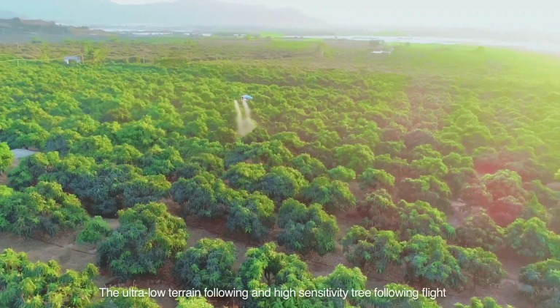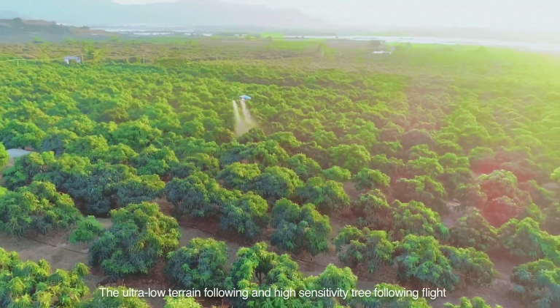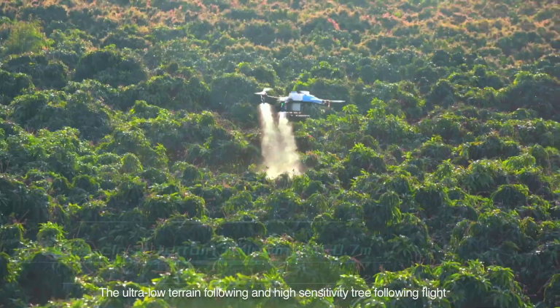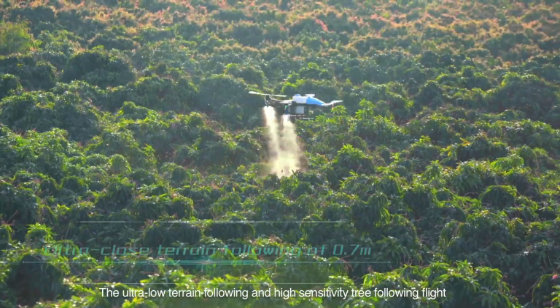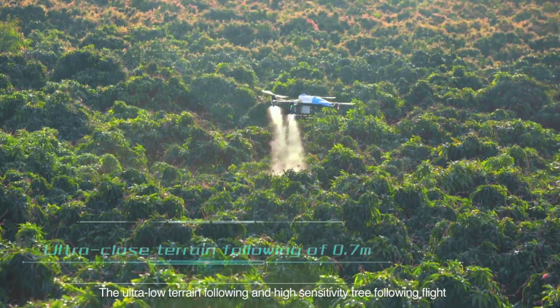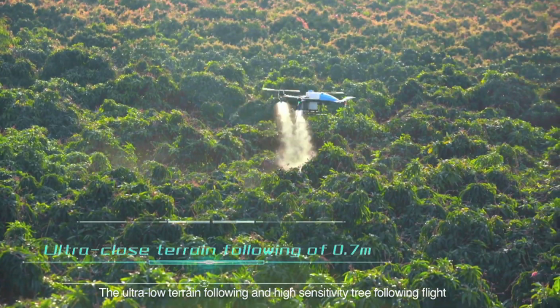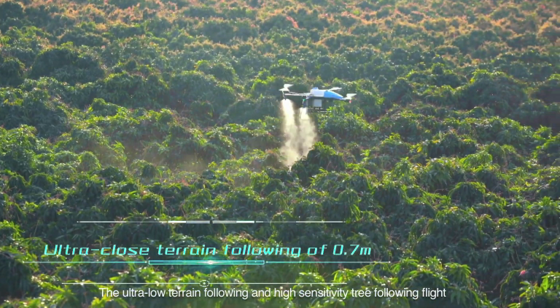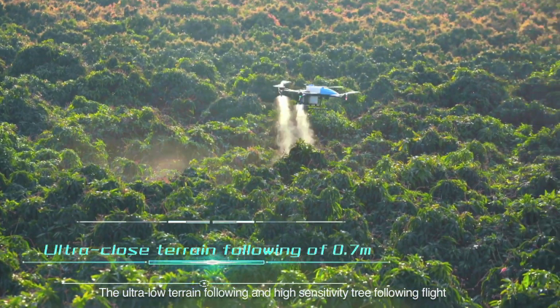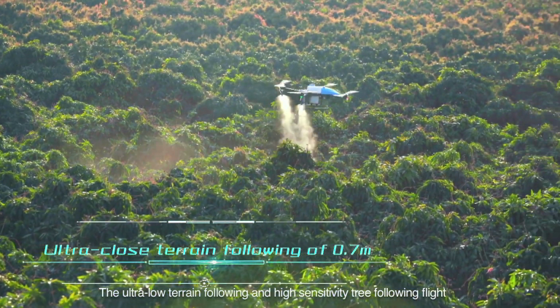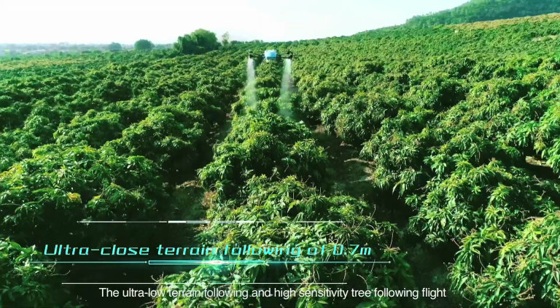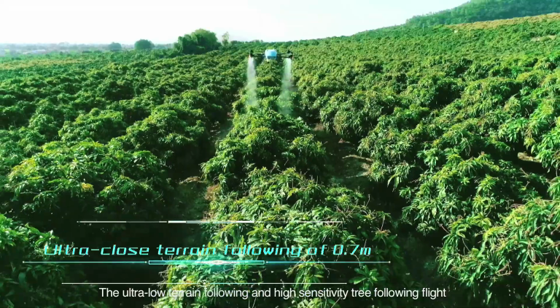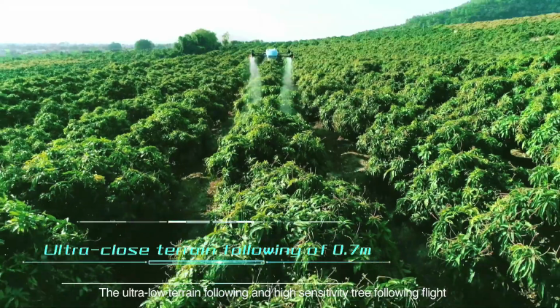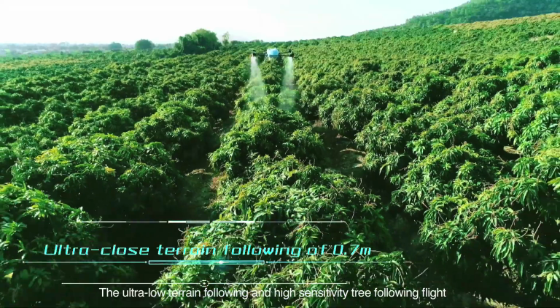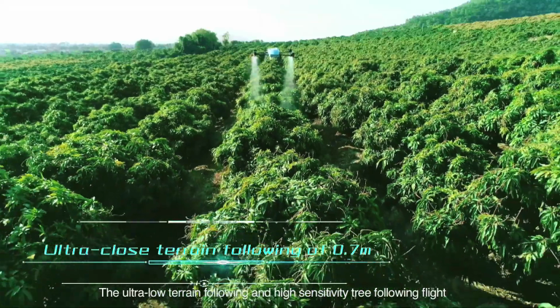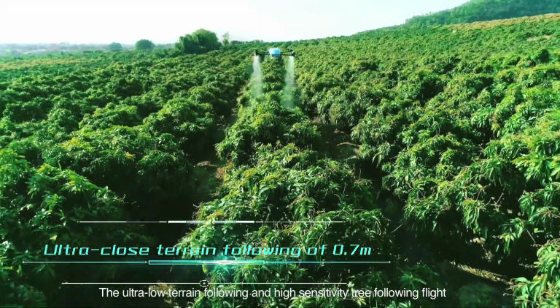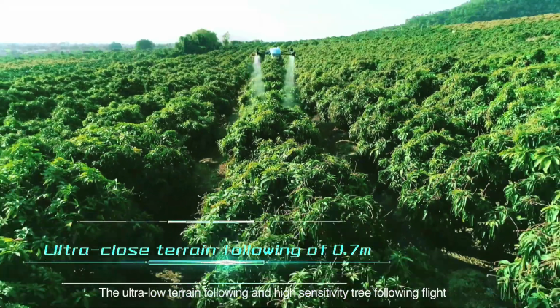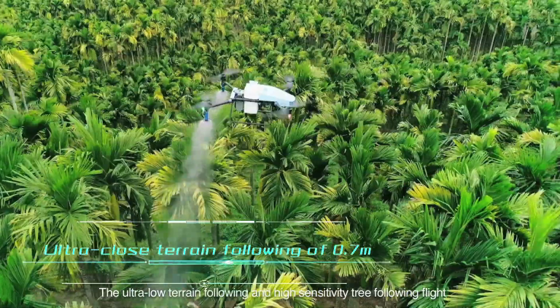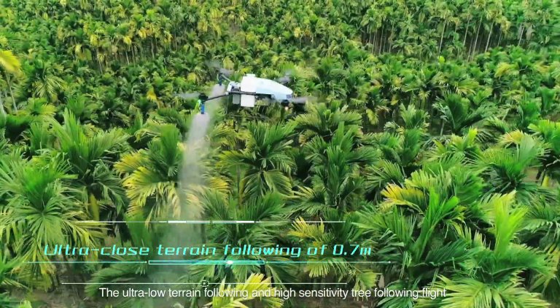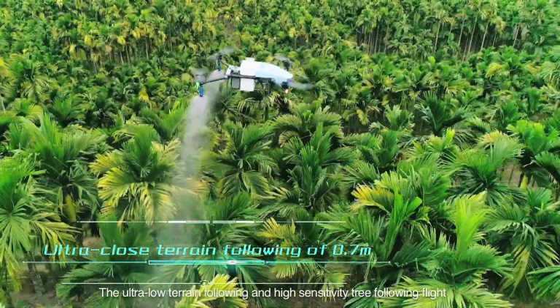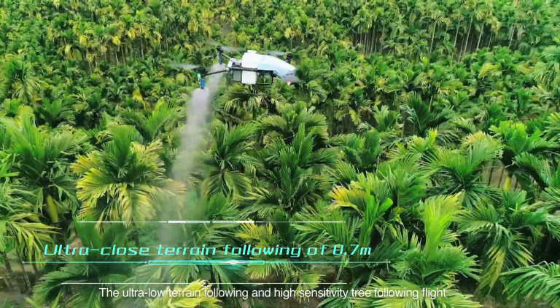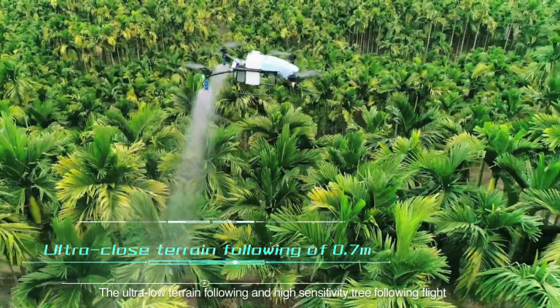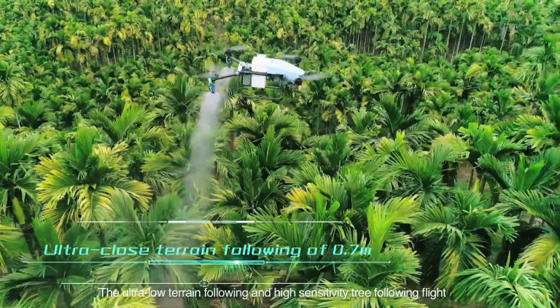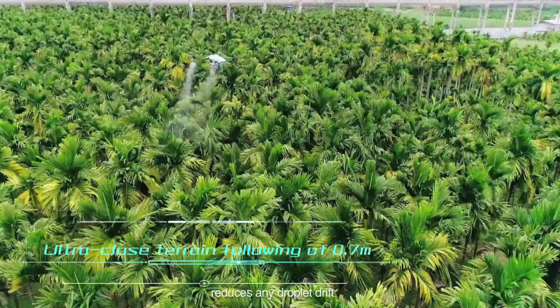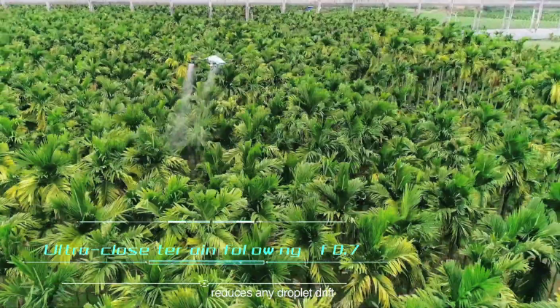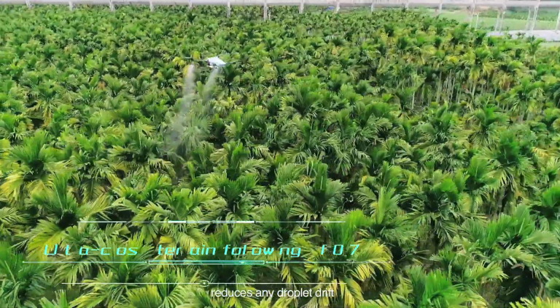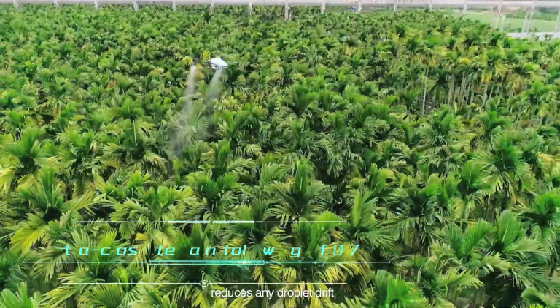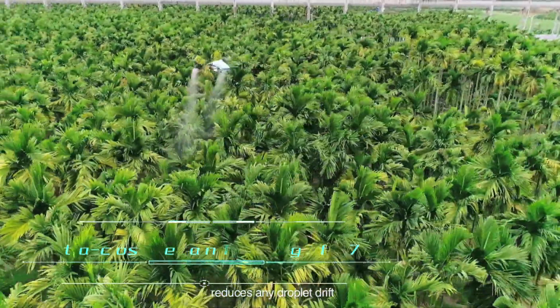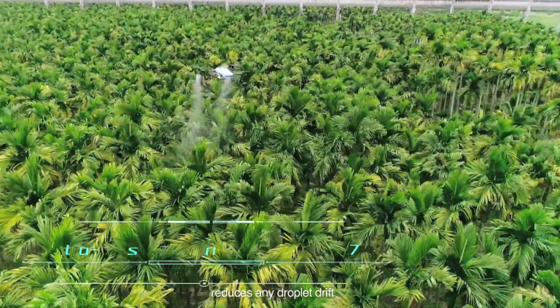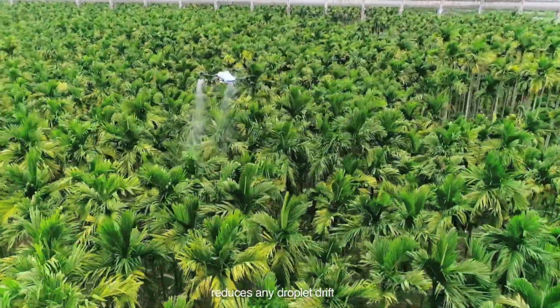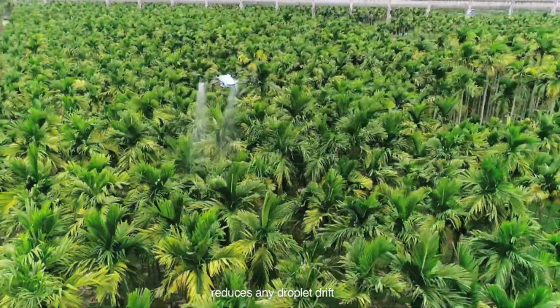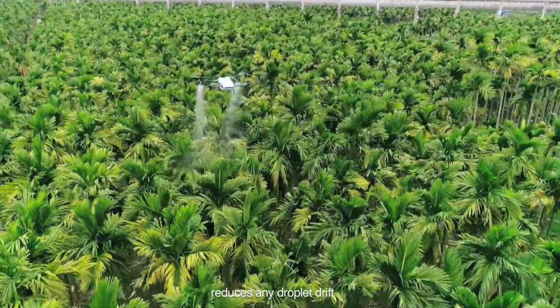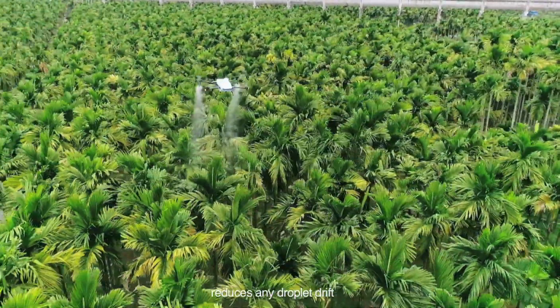The ultra-low terrain following and high sensitivity tree following flight reduces any droplet drift.